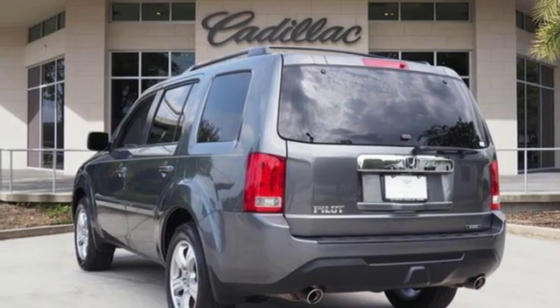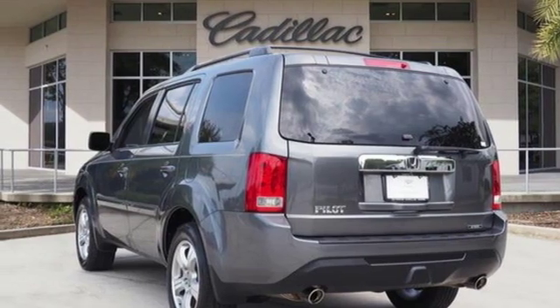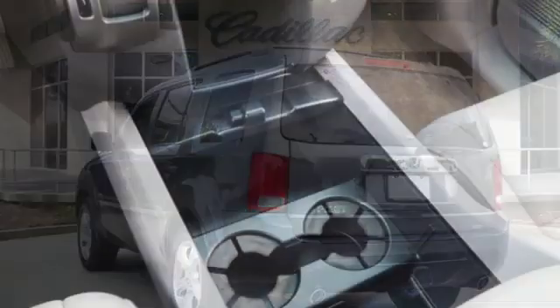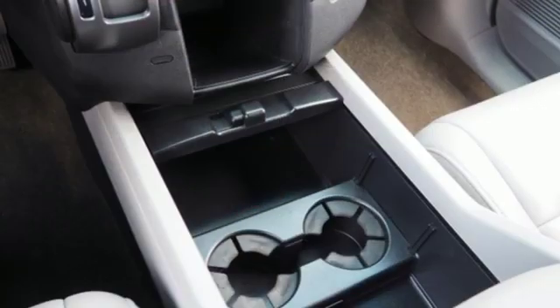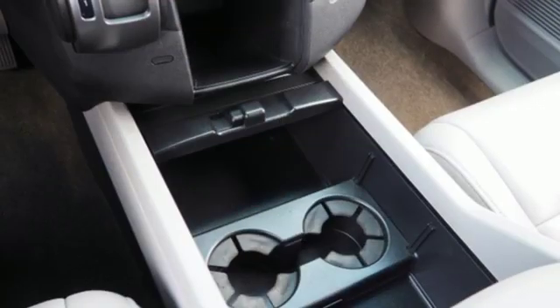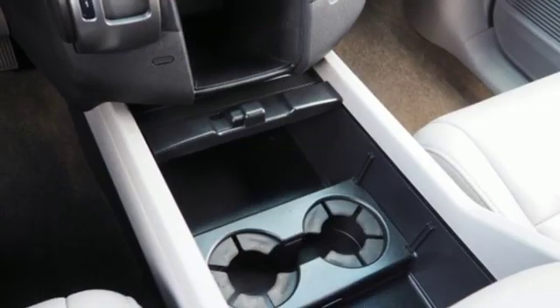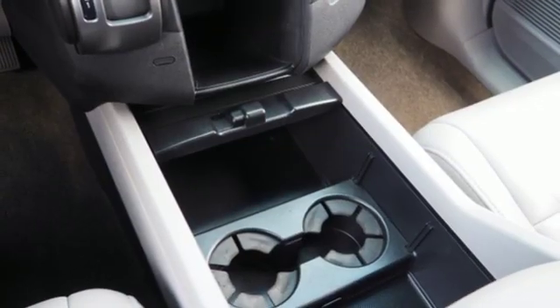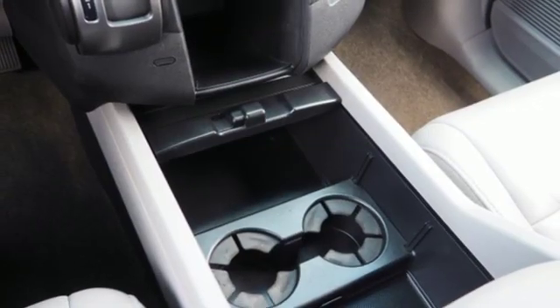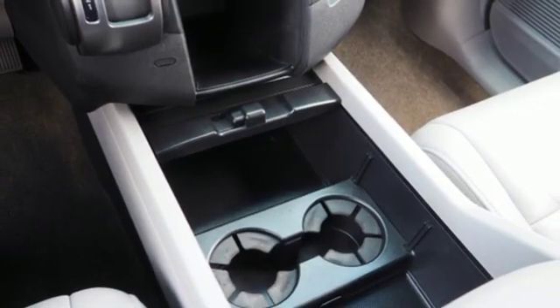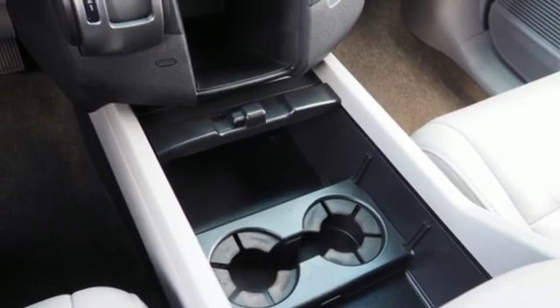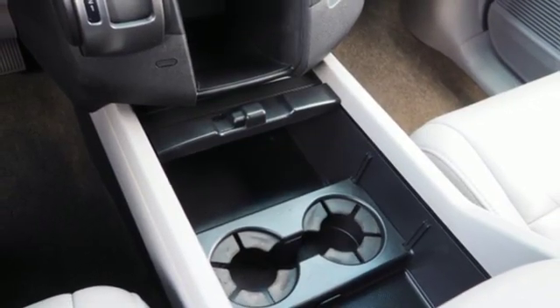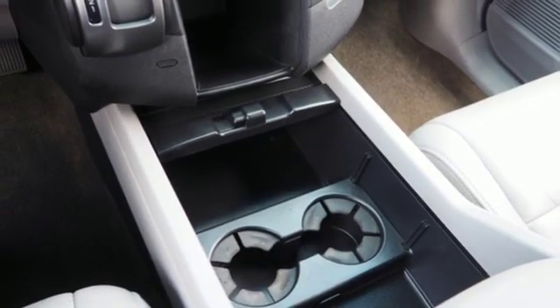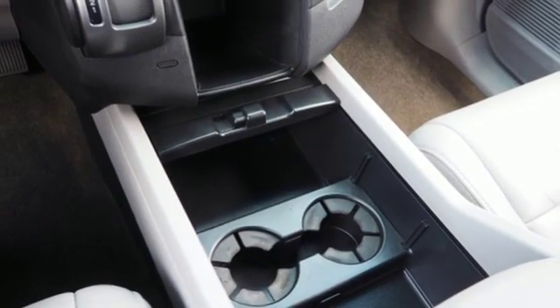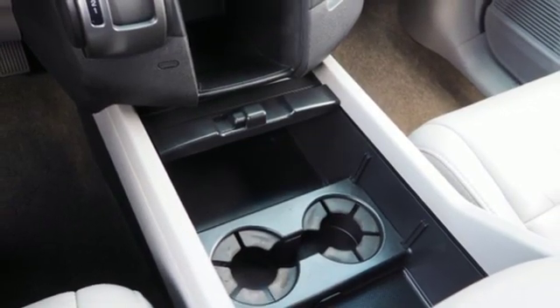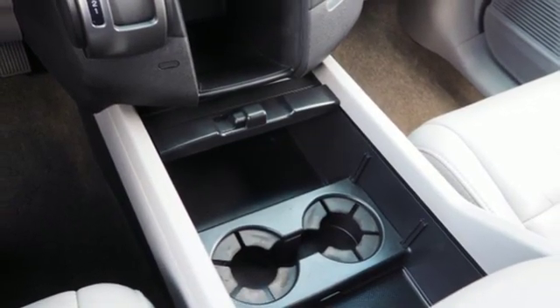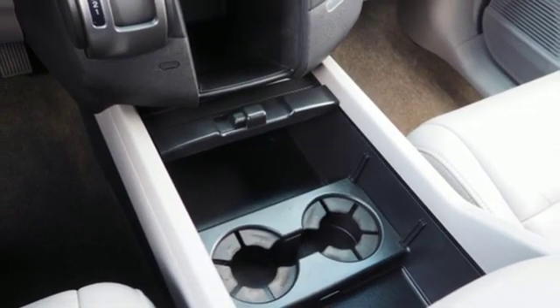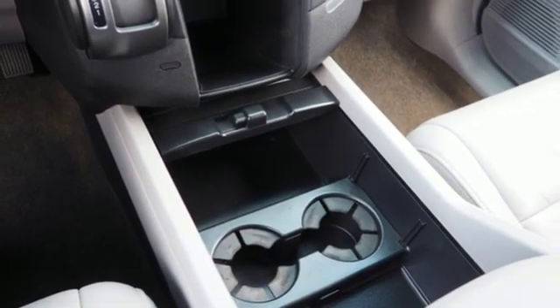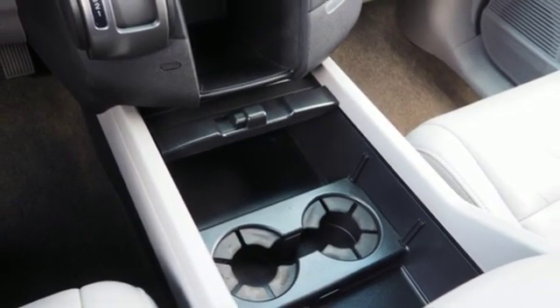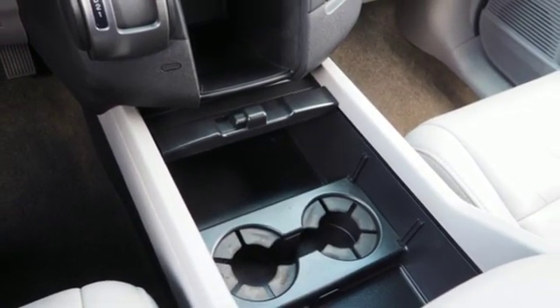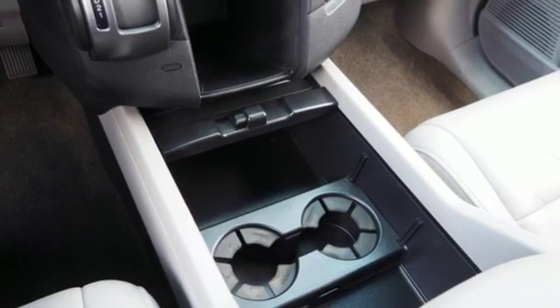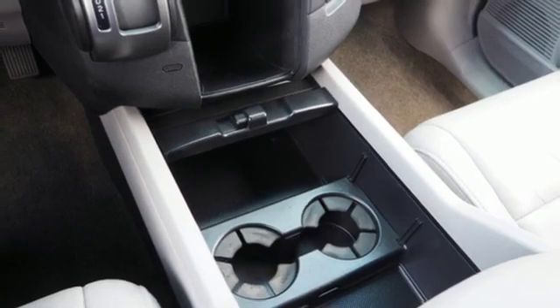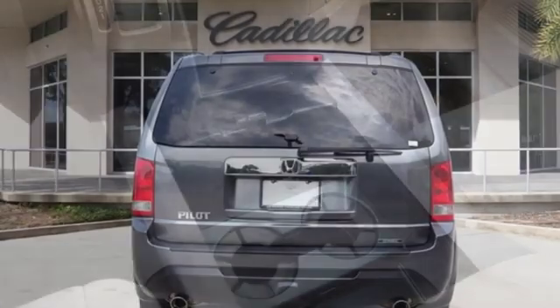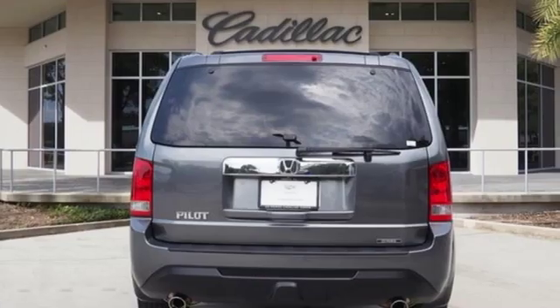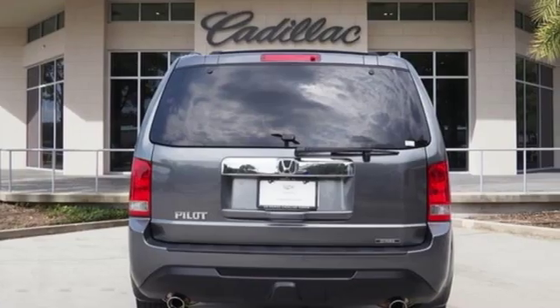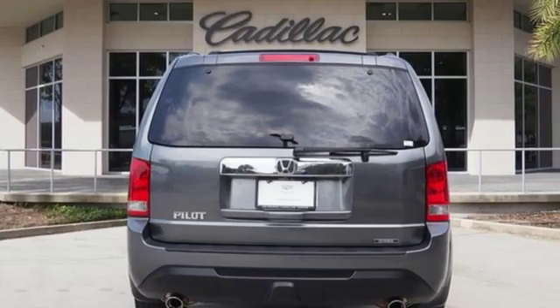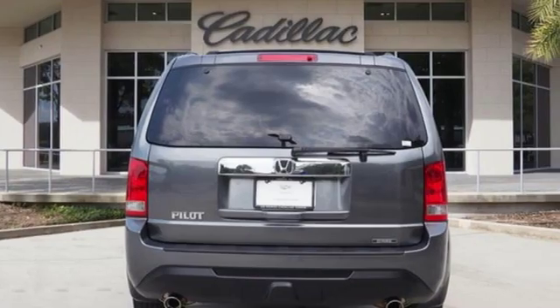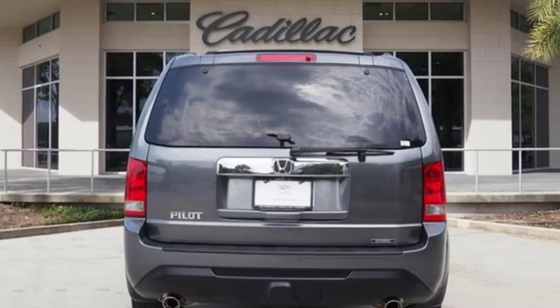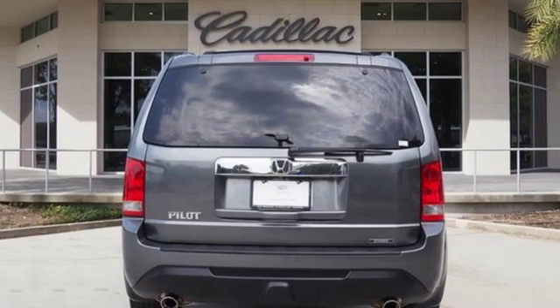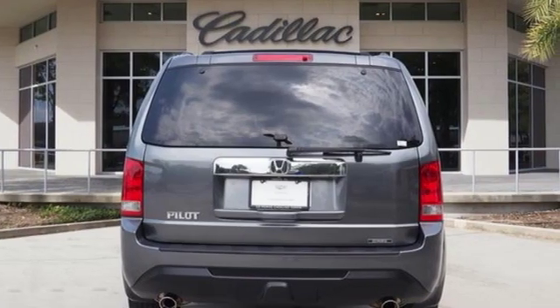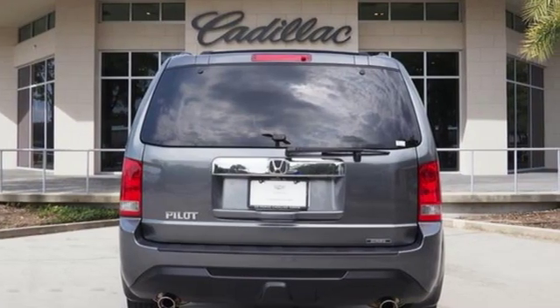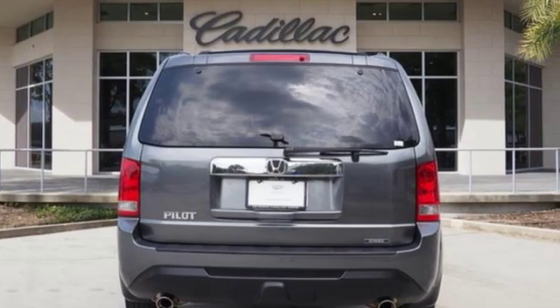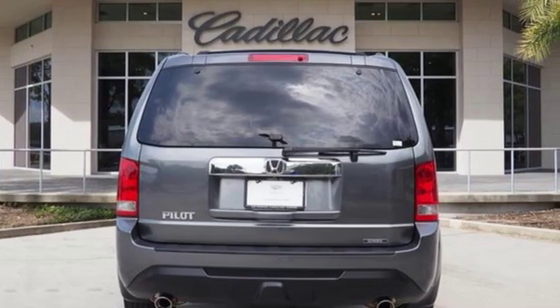Express open and closed sliding and tilting sunroof, gas pressurized shocks, and automatic transmission.